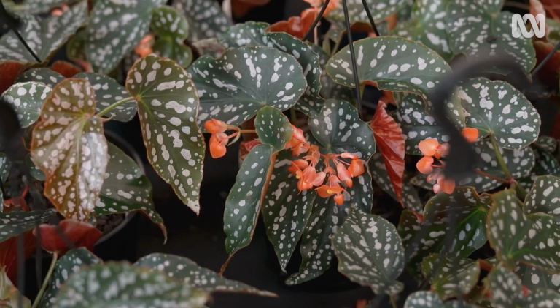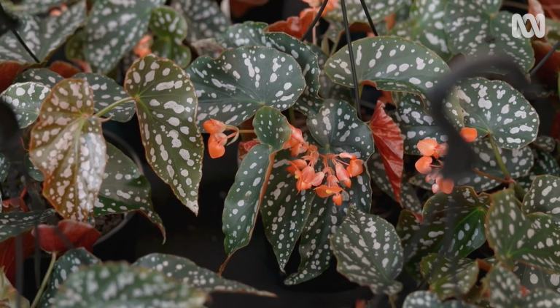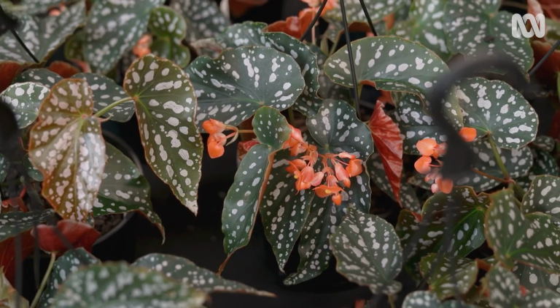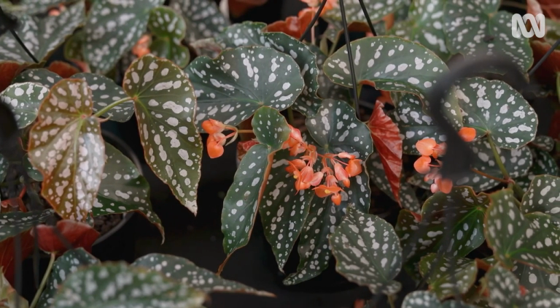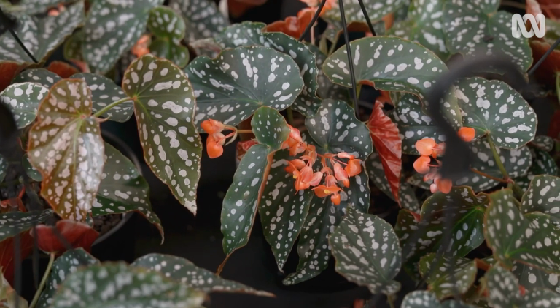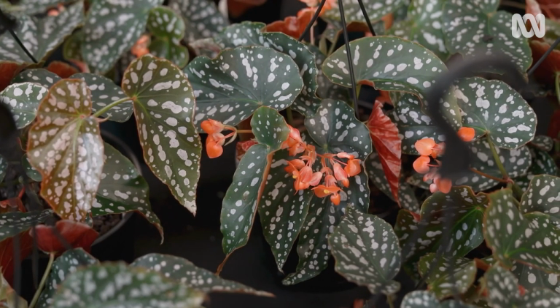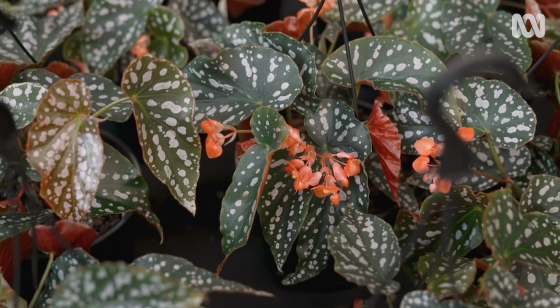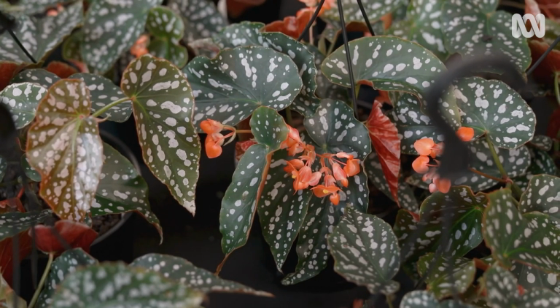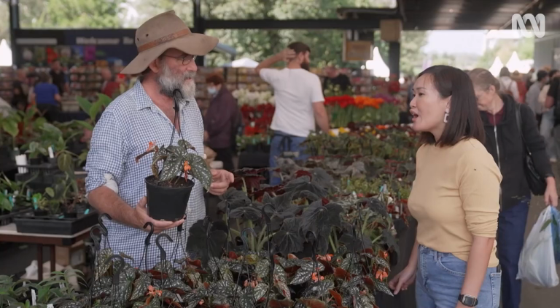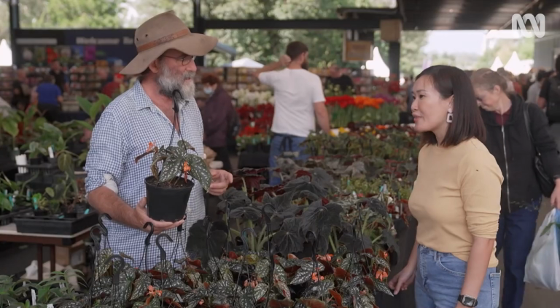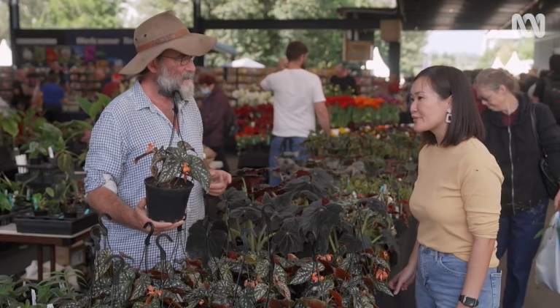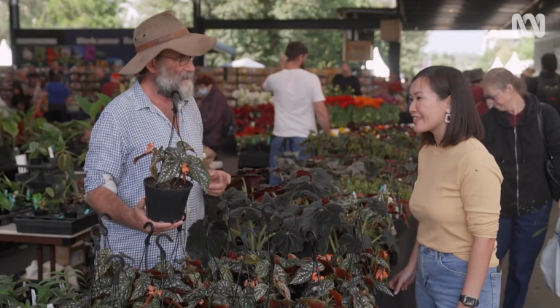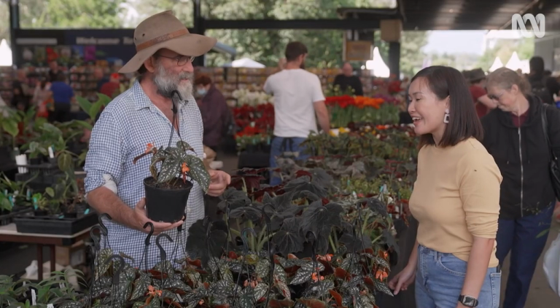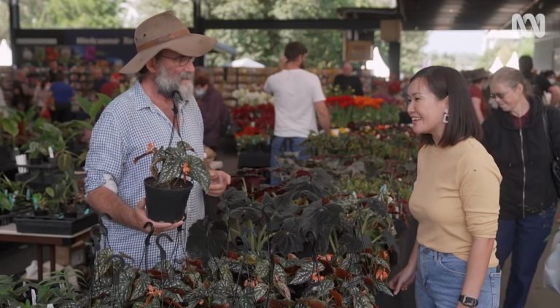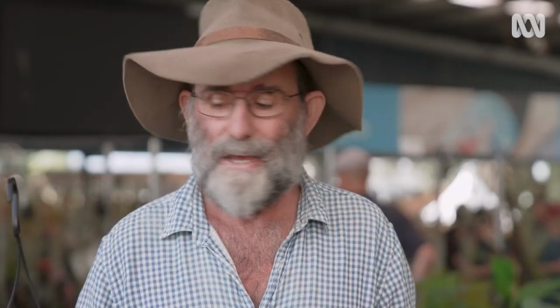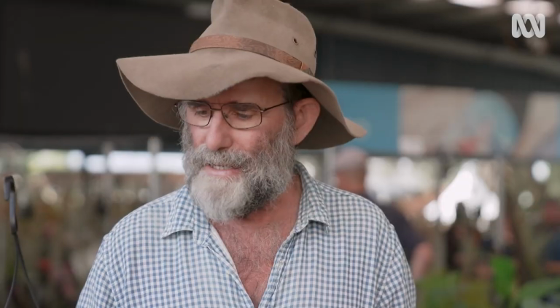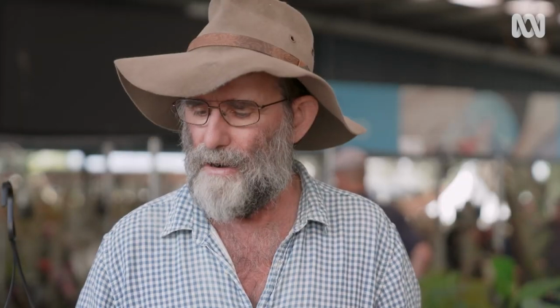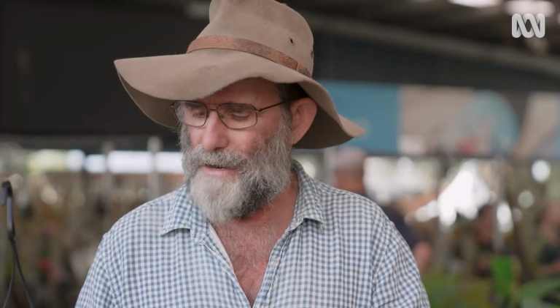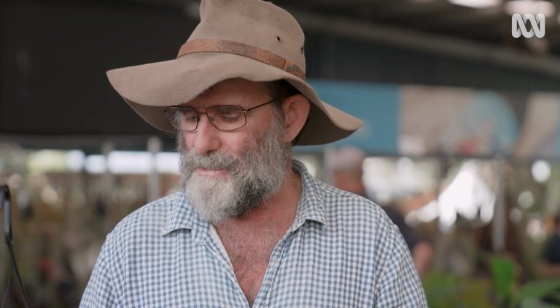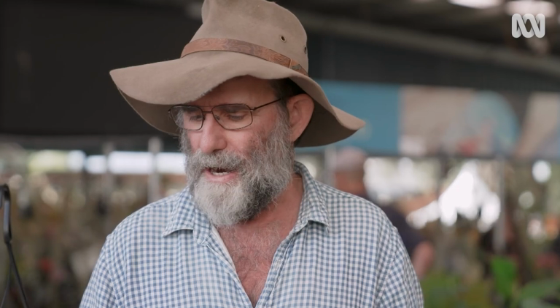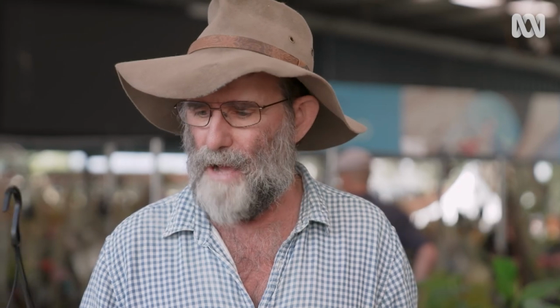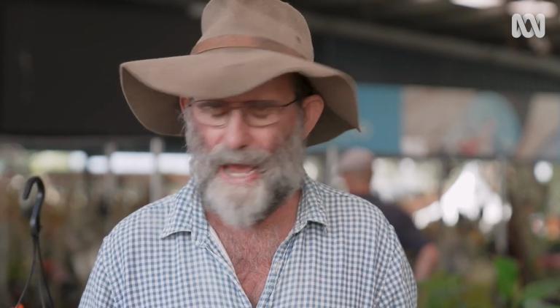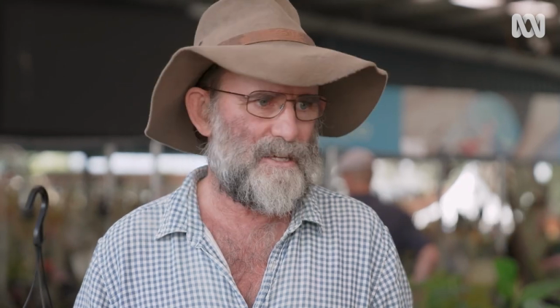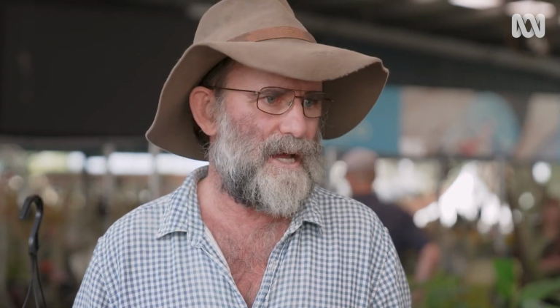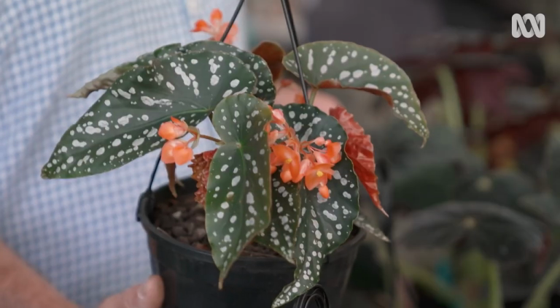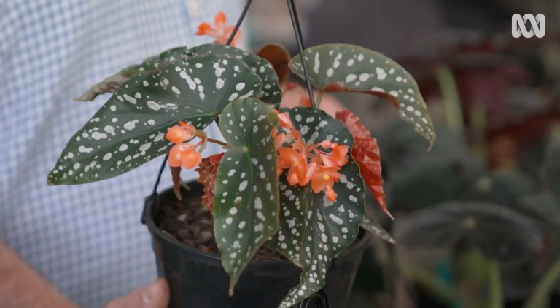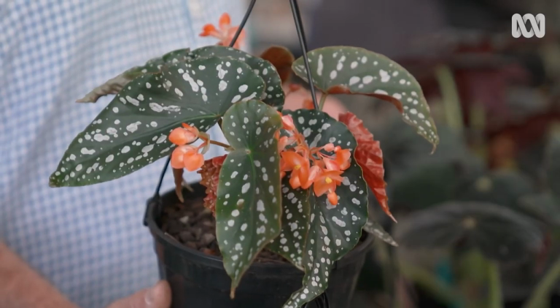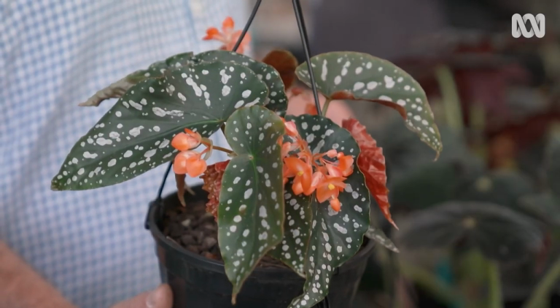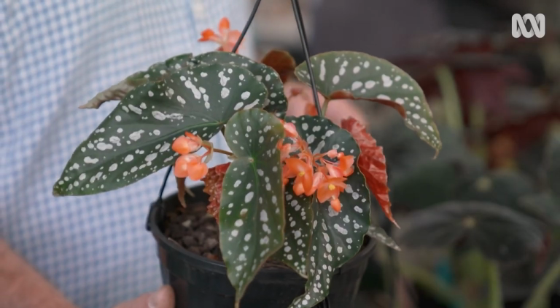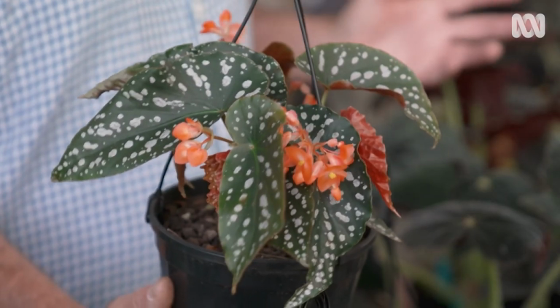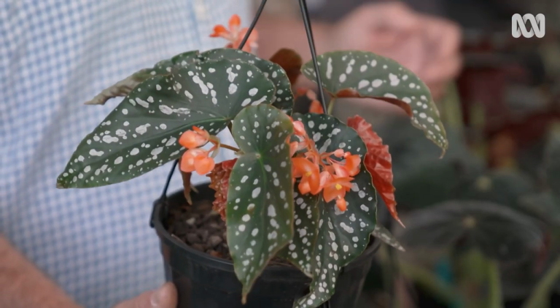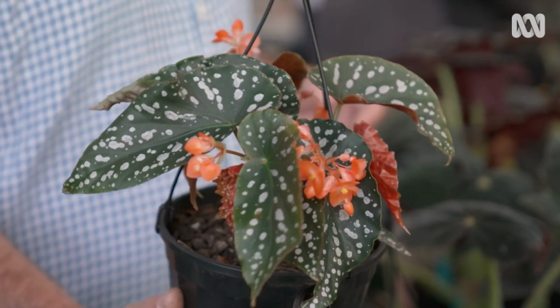And it's very cold tolerant — that's really handy. I grow this one at home, outside, summer and winter. It never turns a hair.